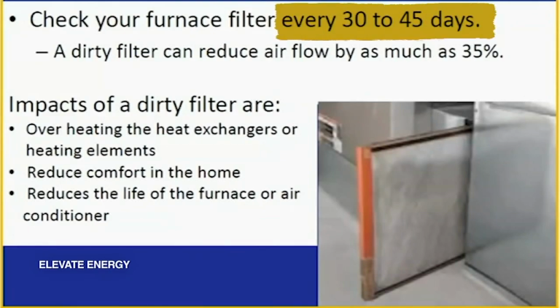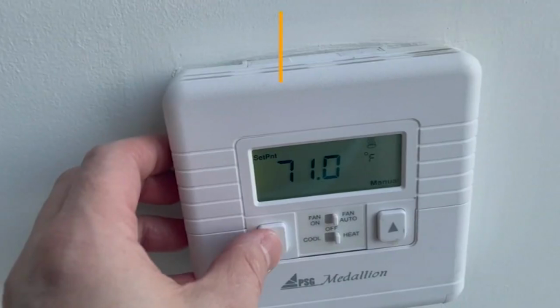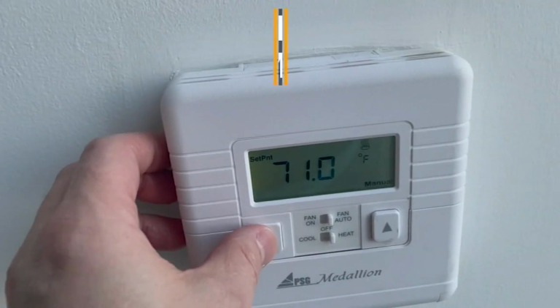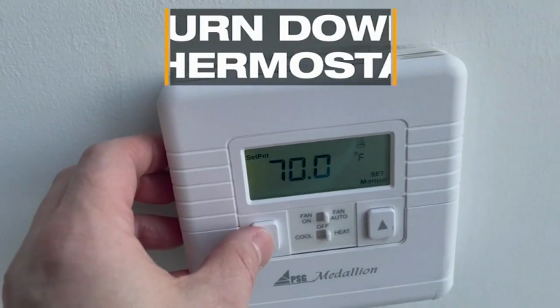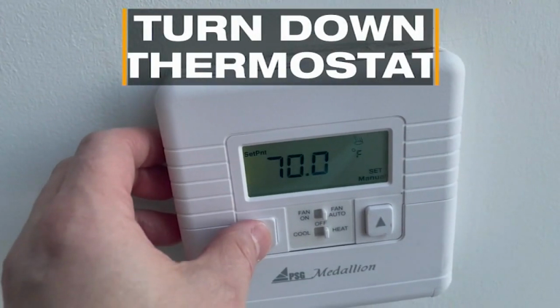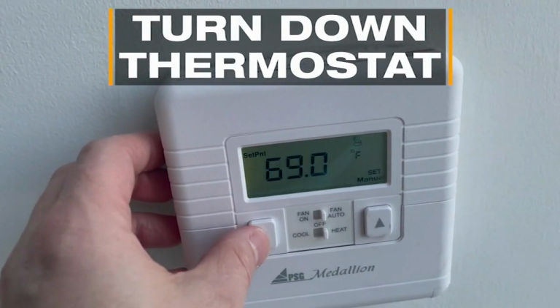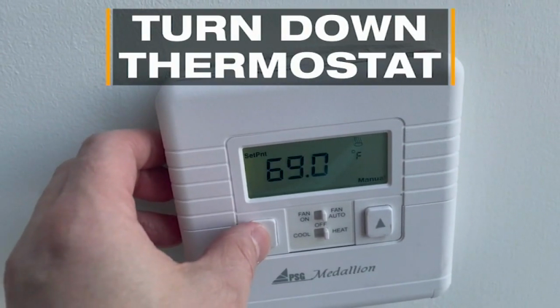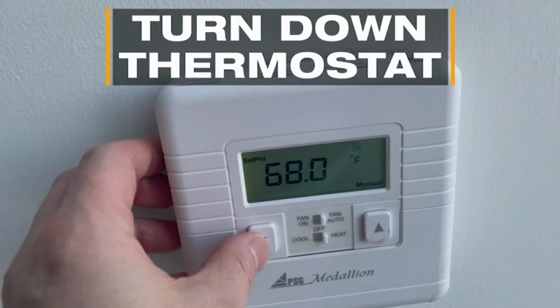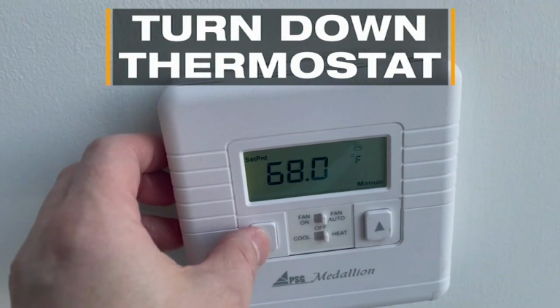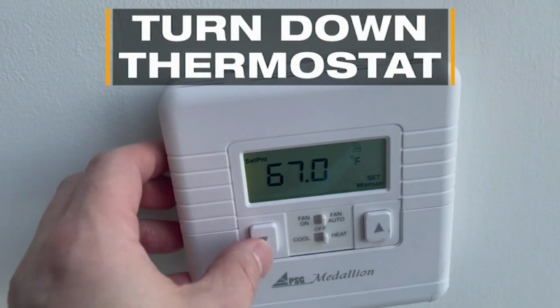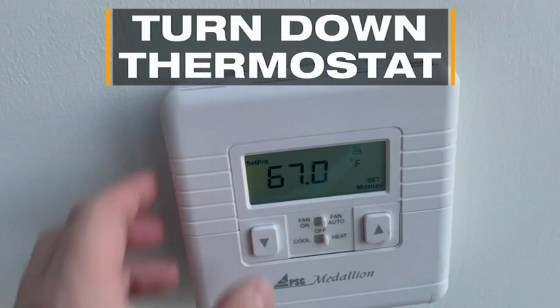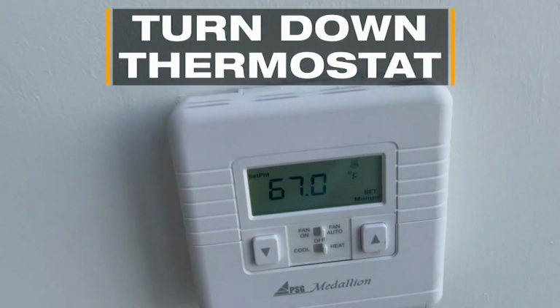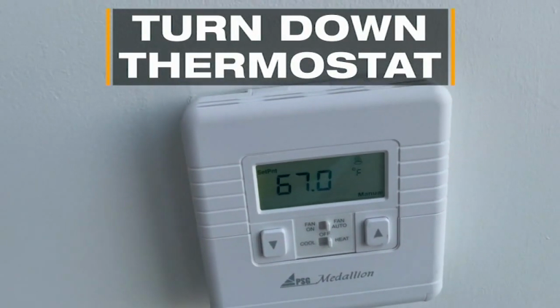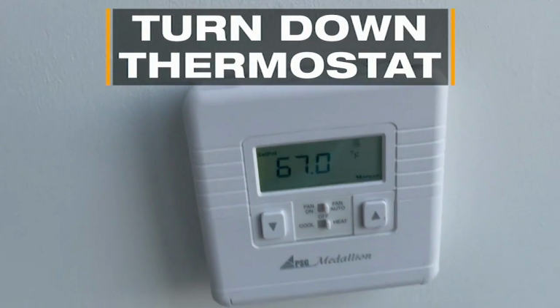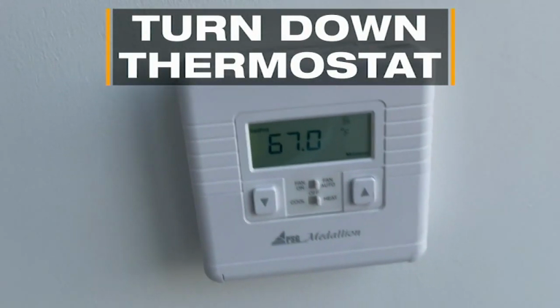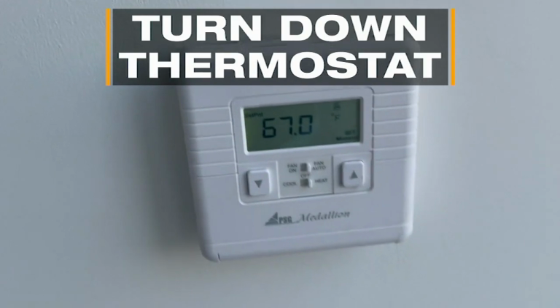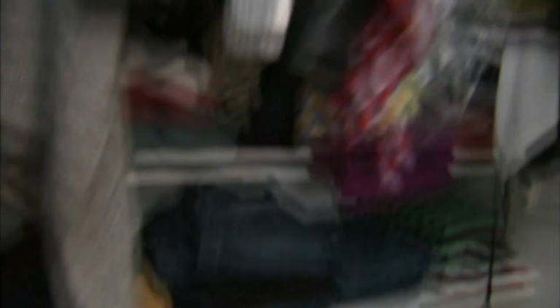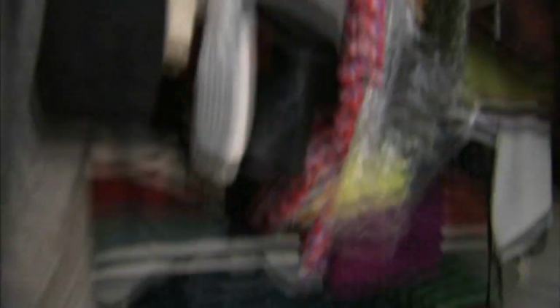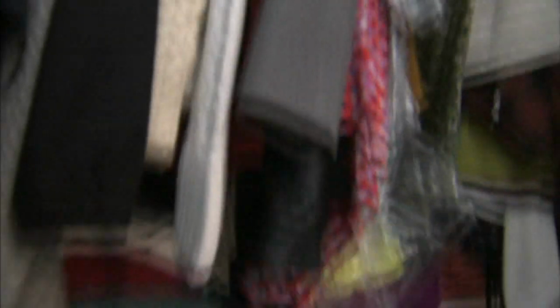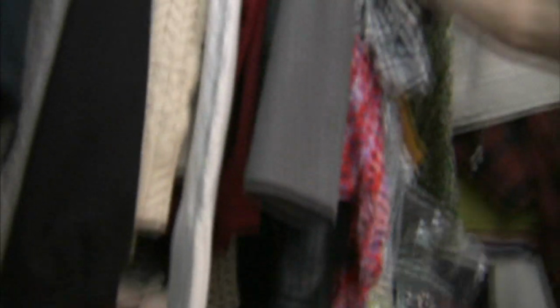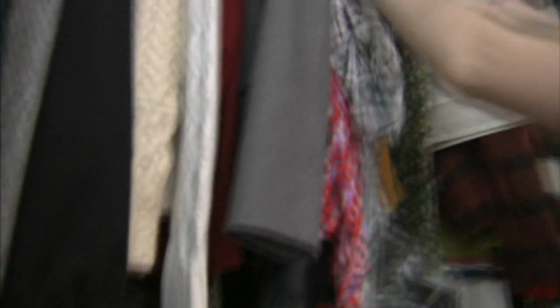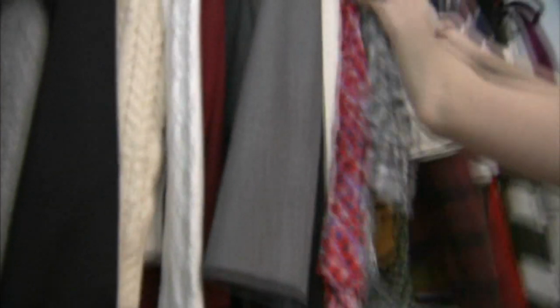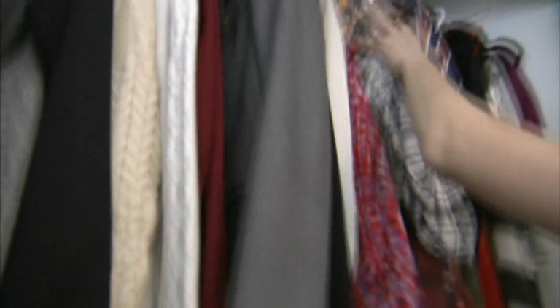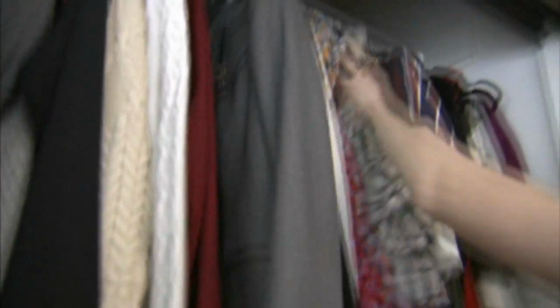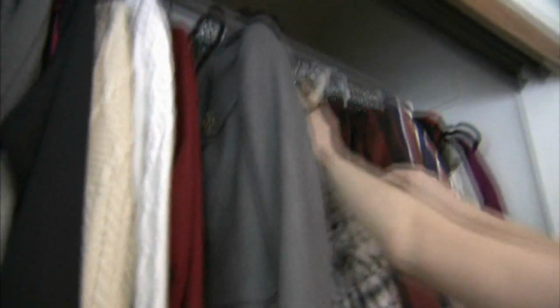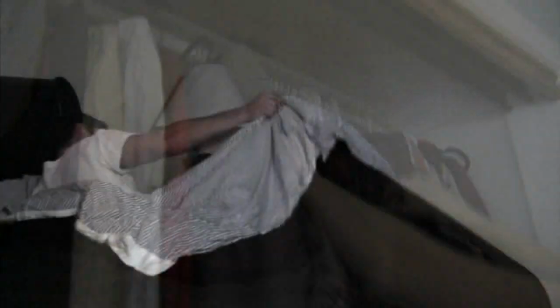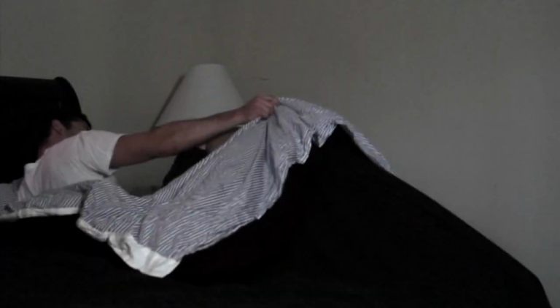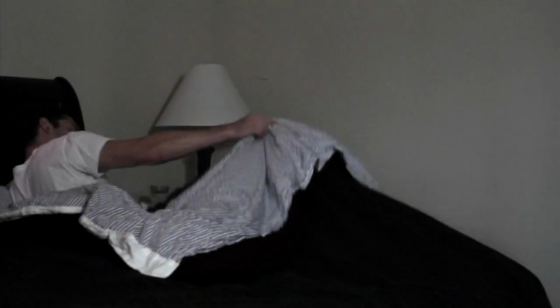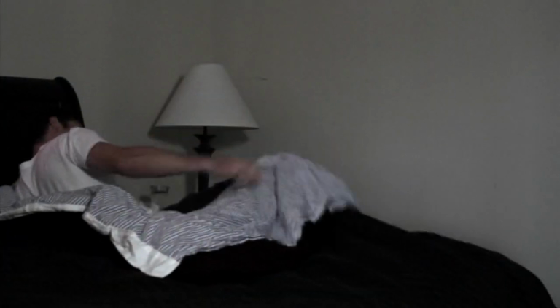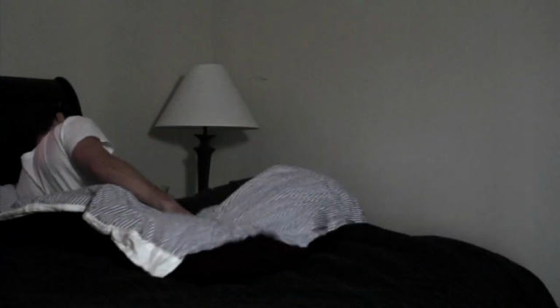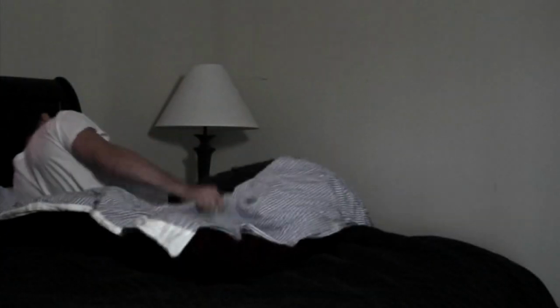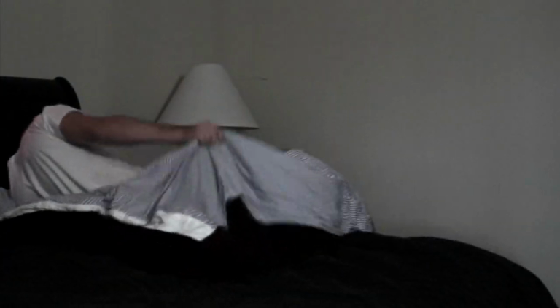Turn down your thermostat a few degrees, wear warmer clothes, and use more blankets.